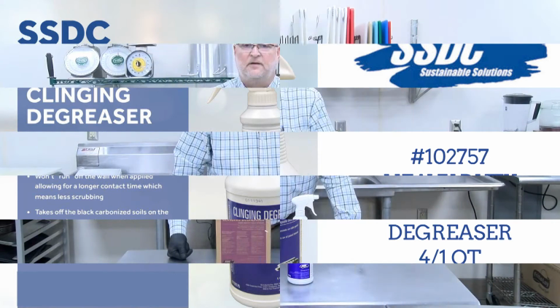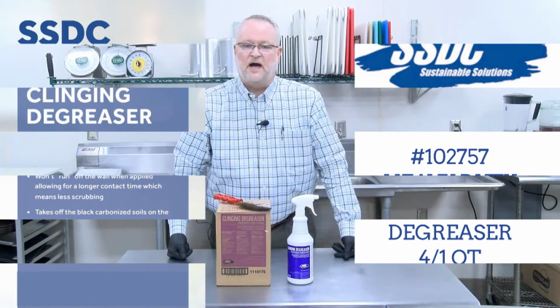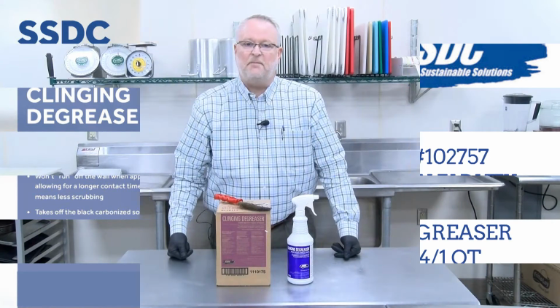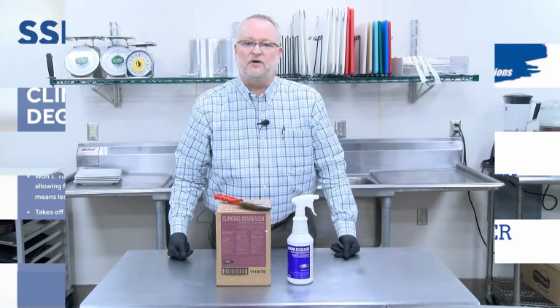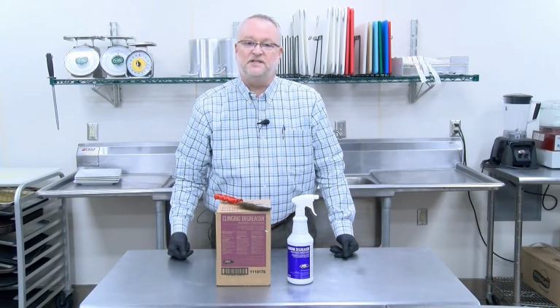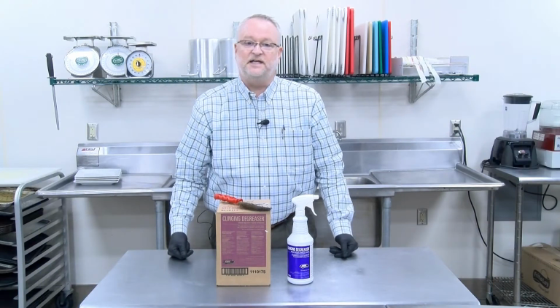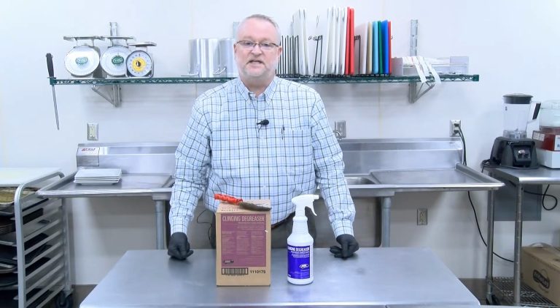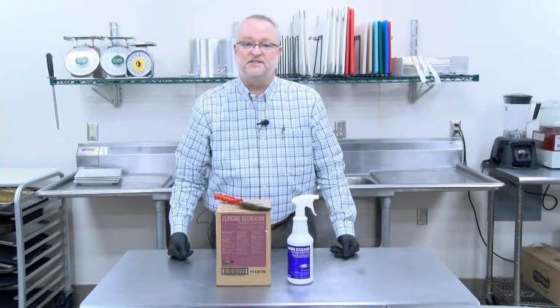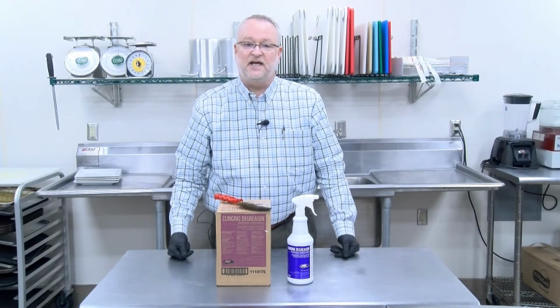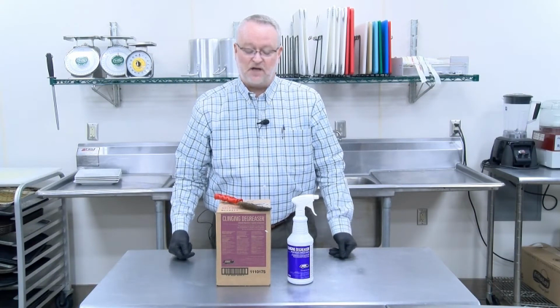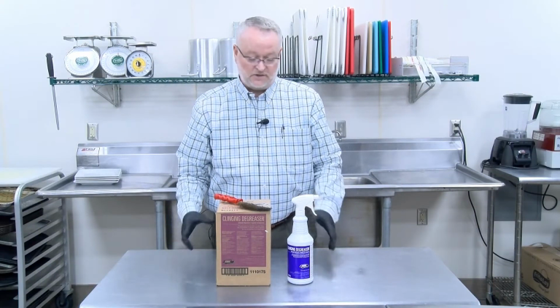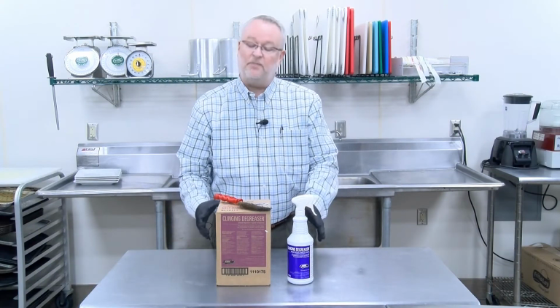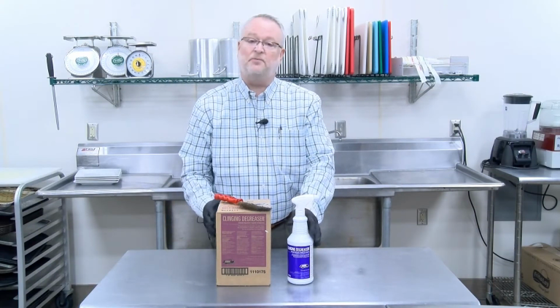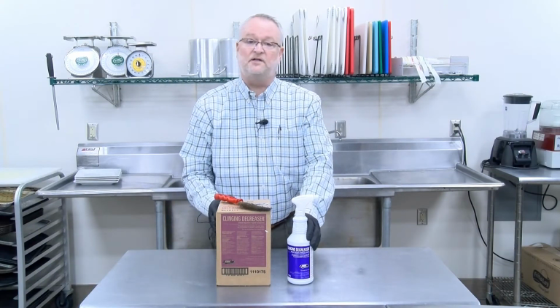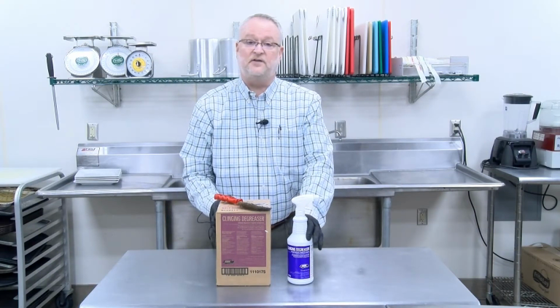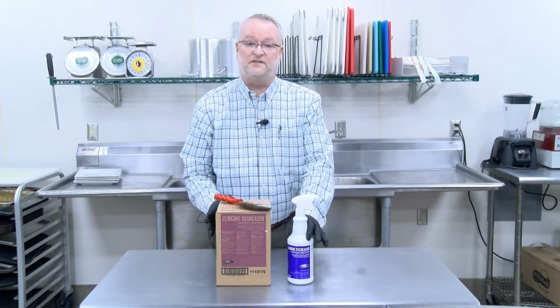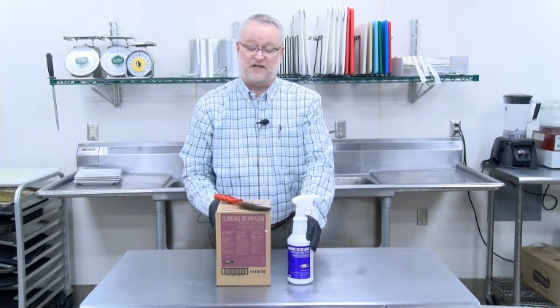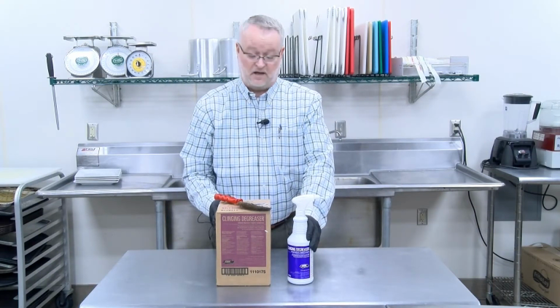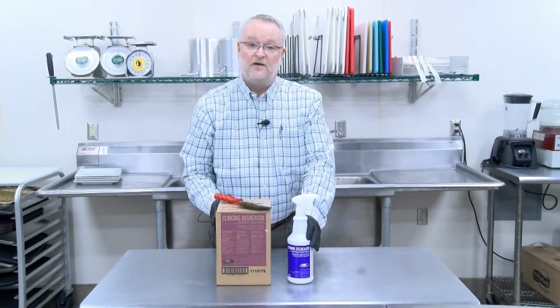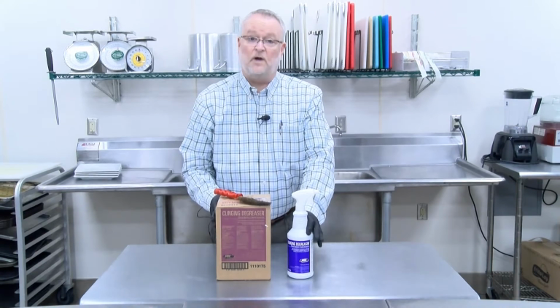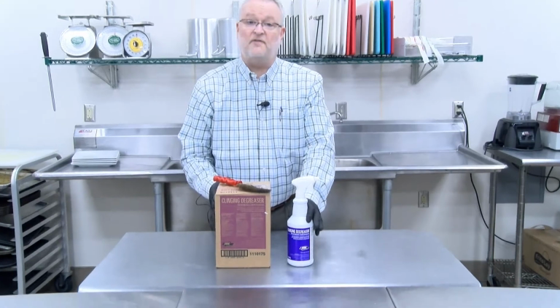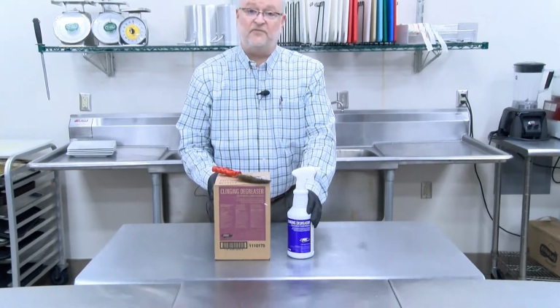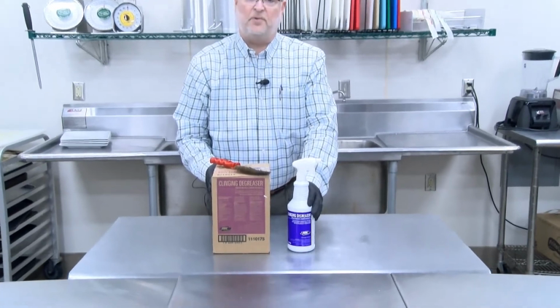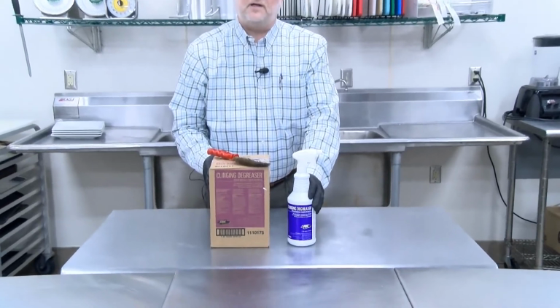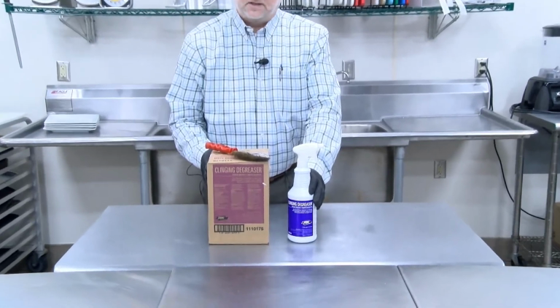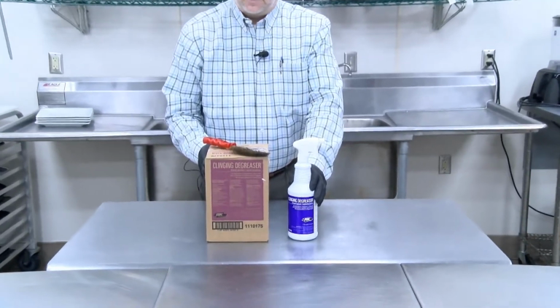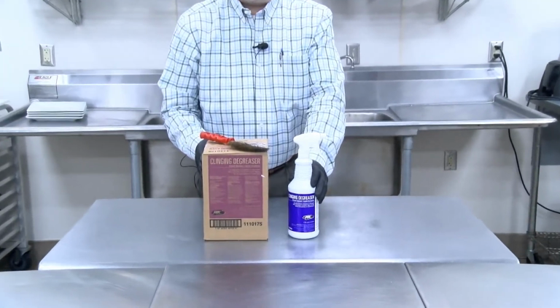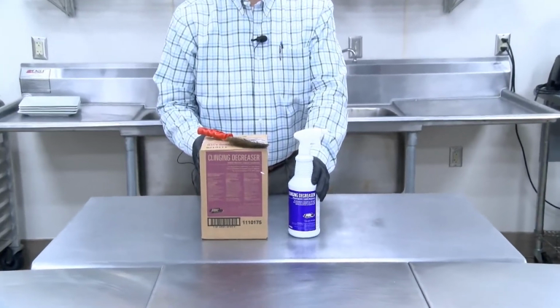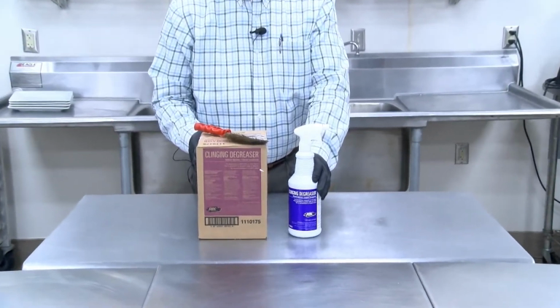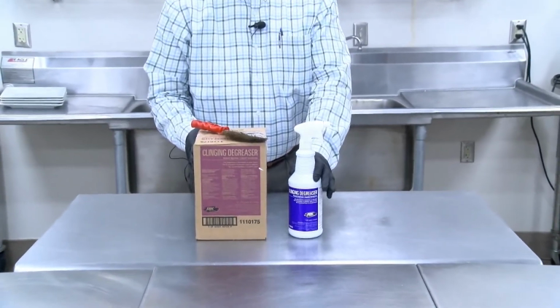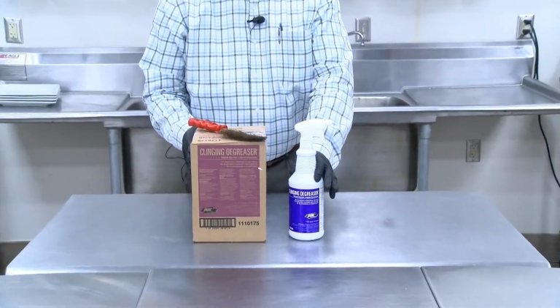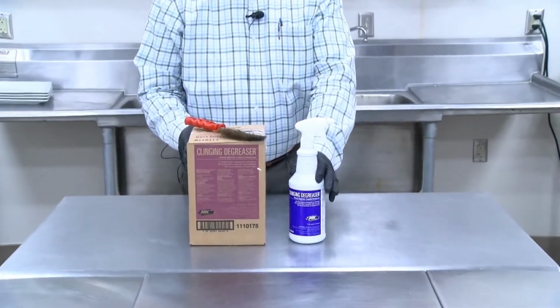Hi, Mike Rose in the test kitchen today talking to you about a product that is one of my favorite products. It's the clinging degreaser.